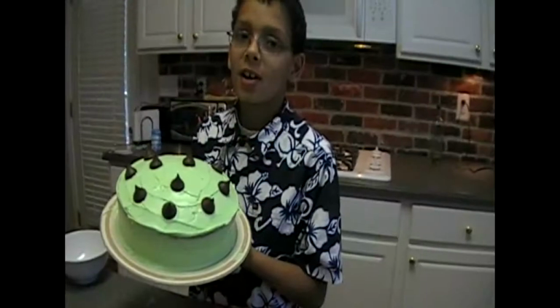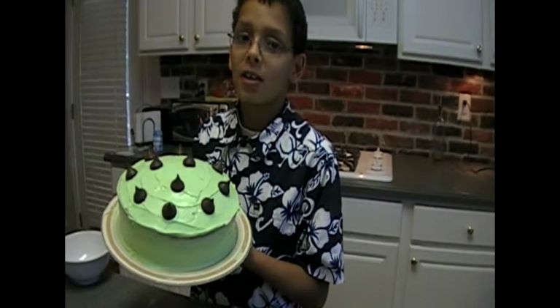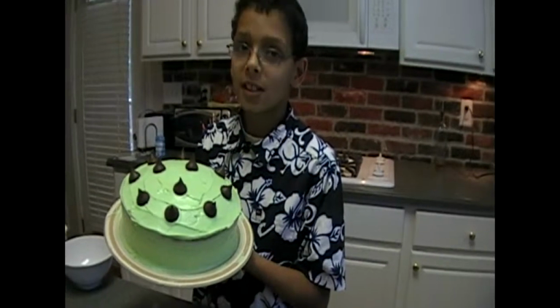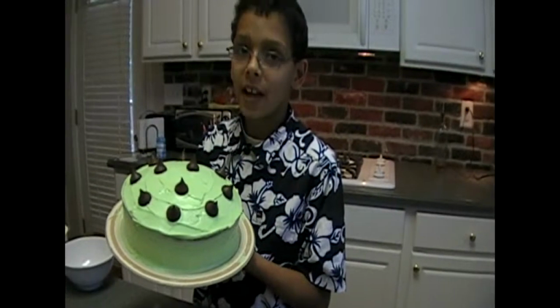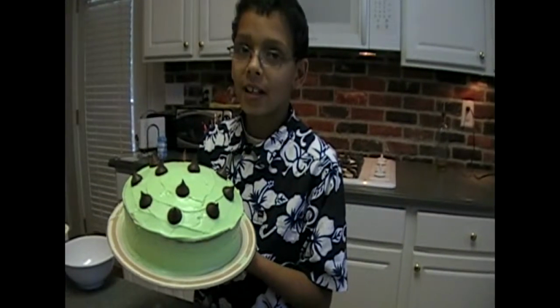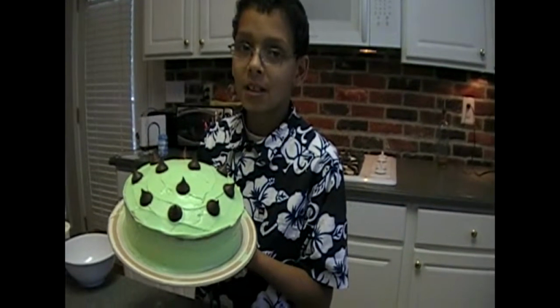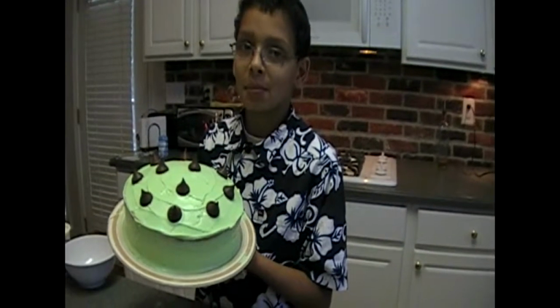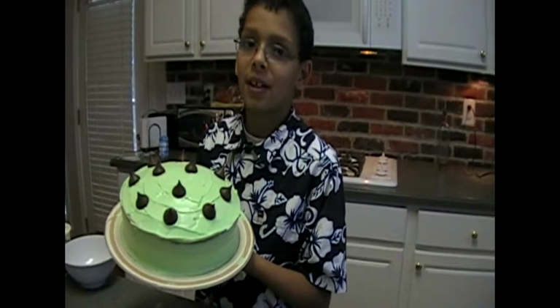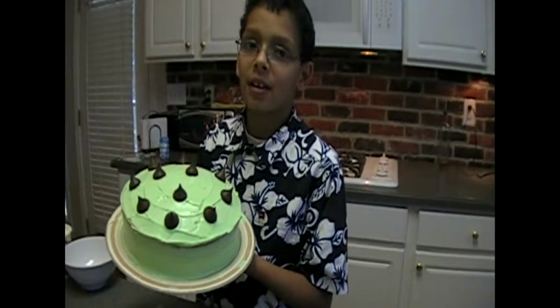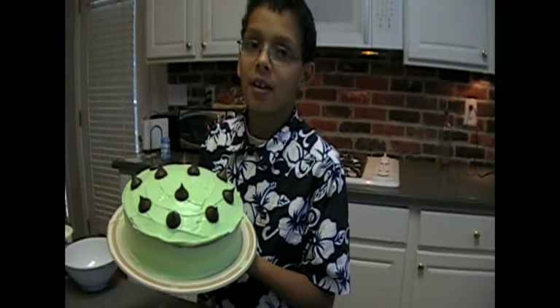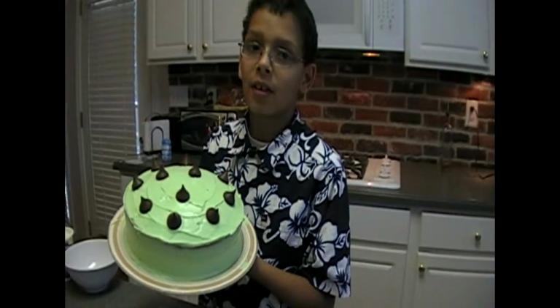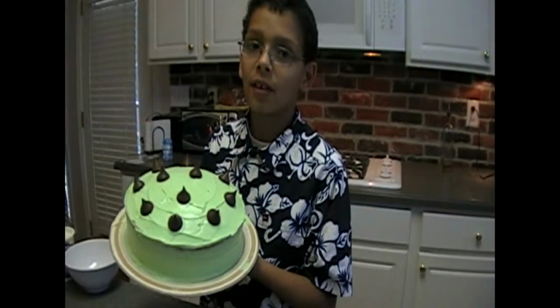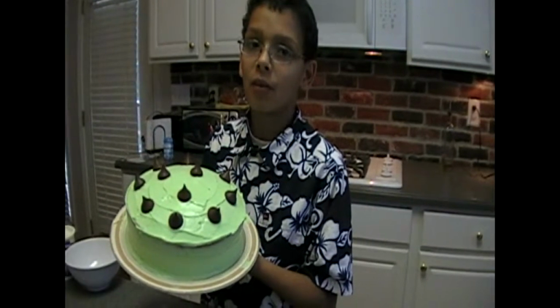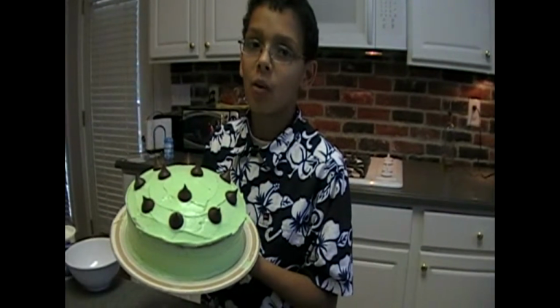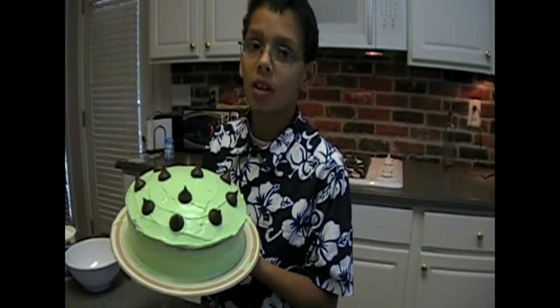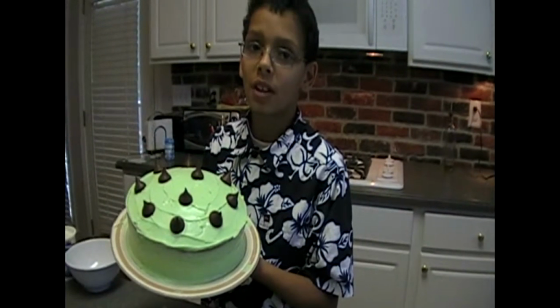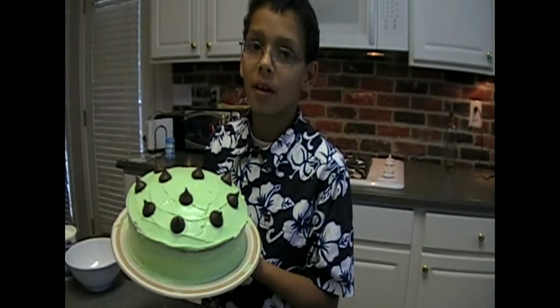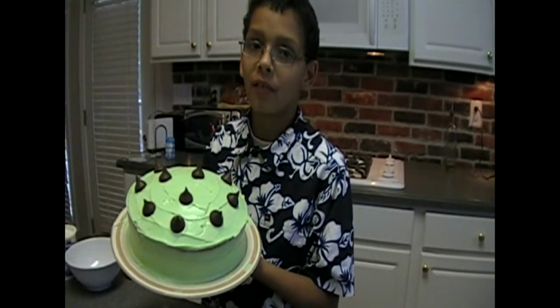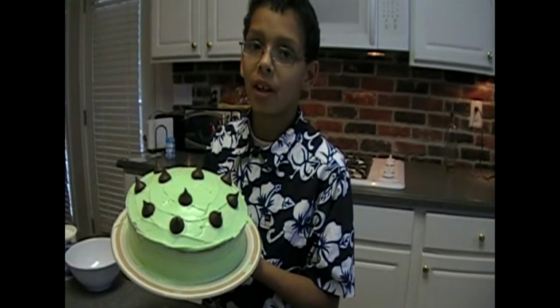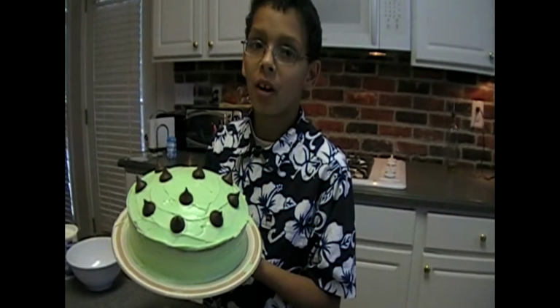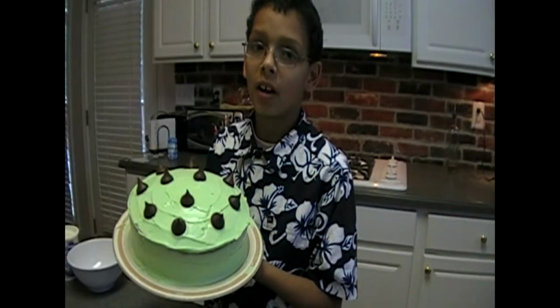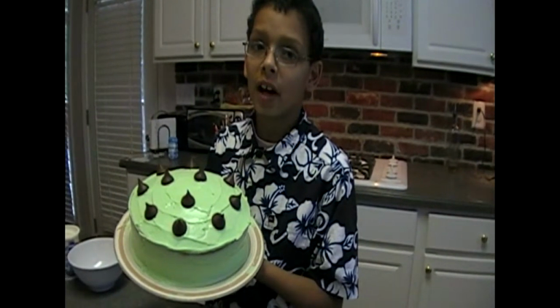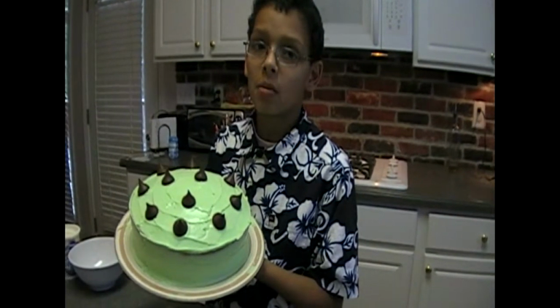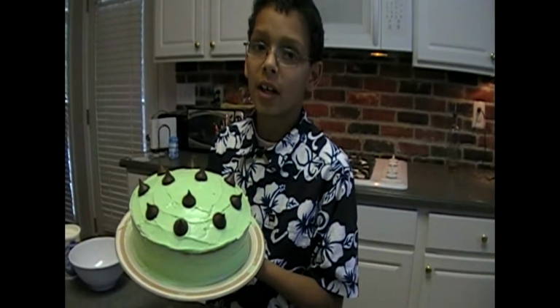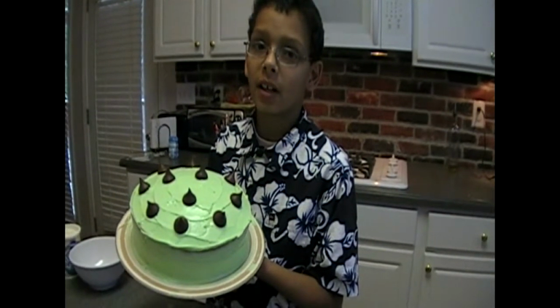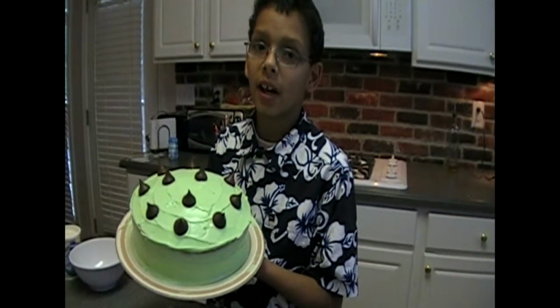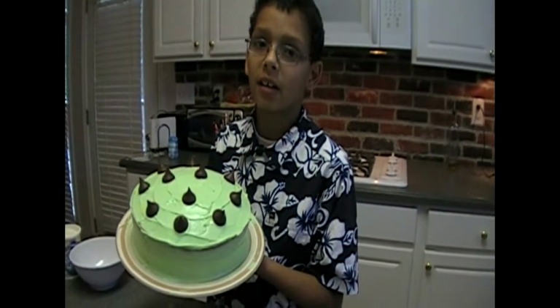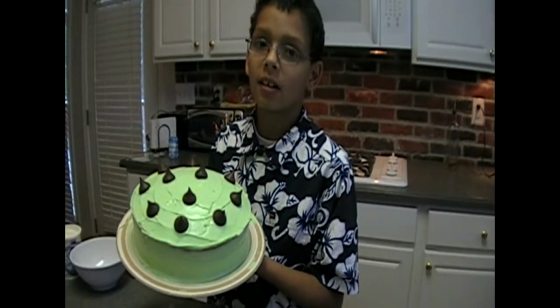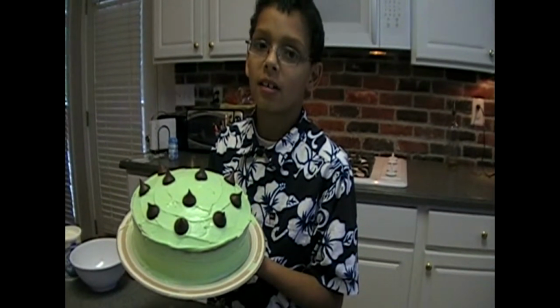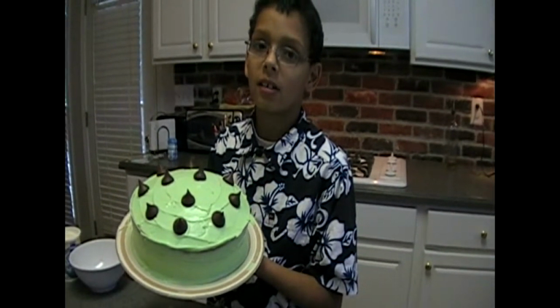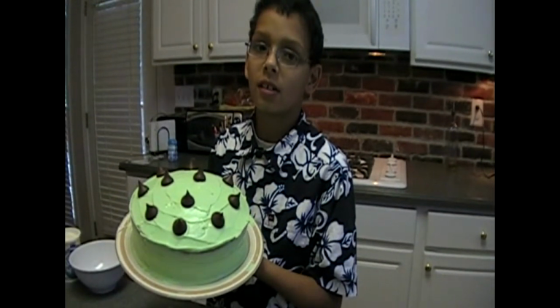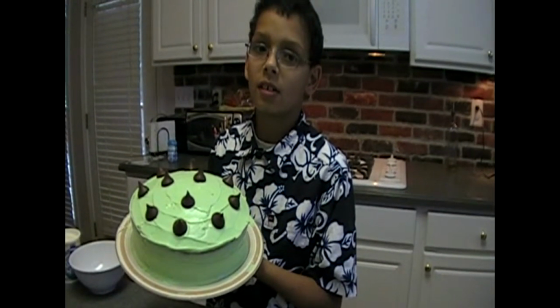This cake is complete. Thank you for watching my video on how to make a cake.